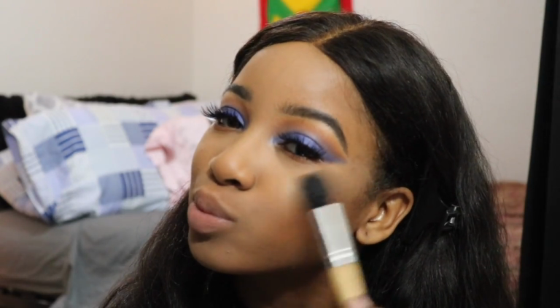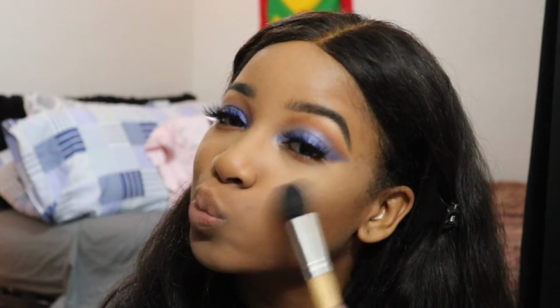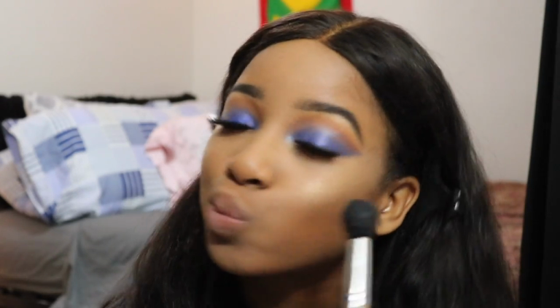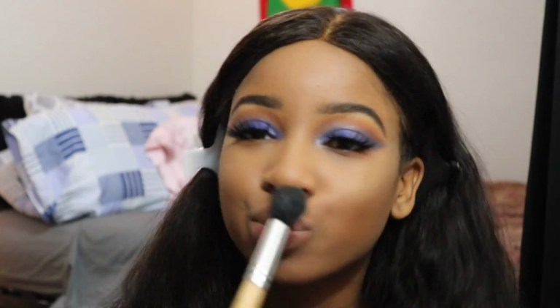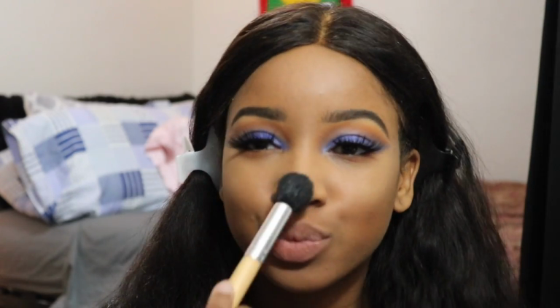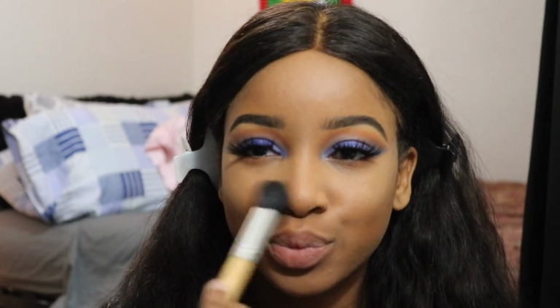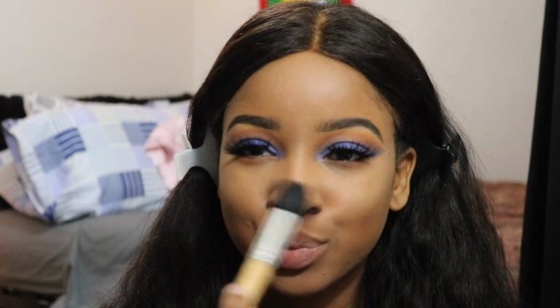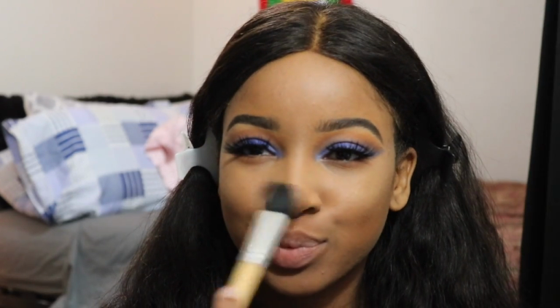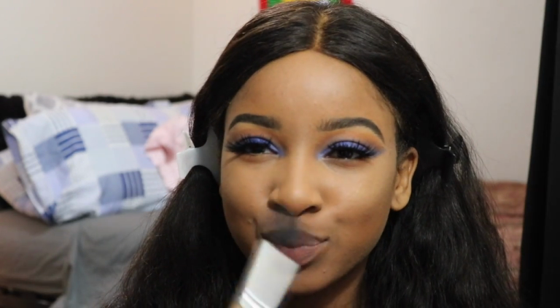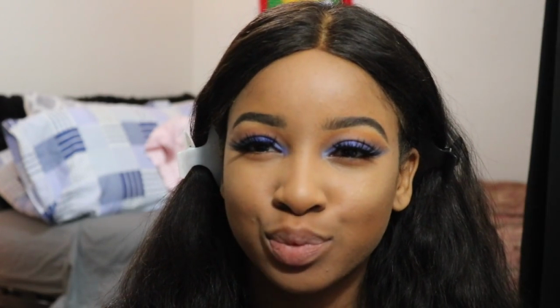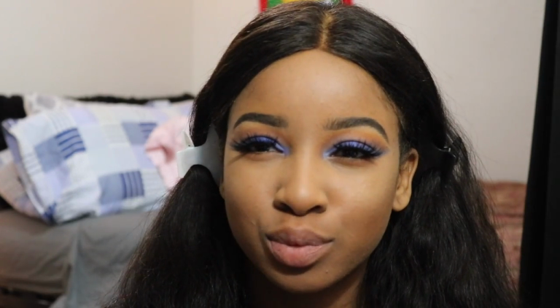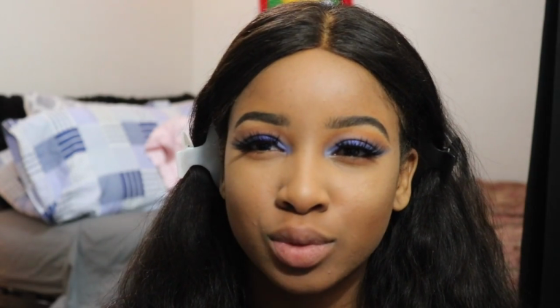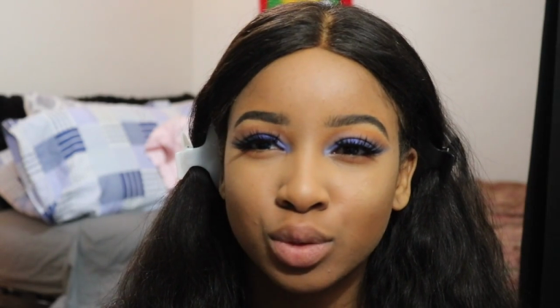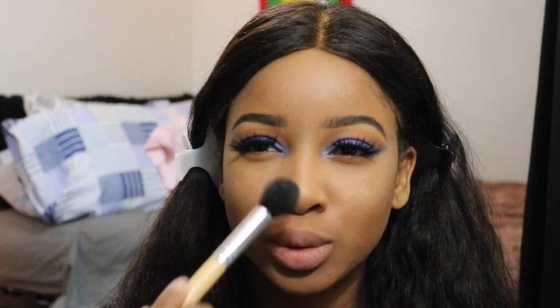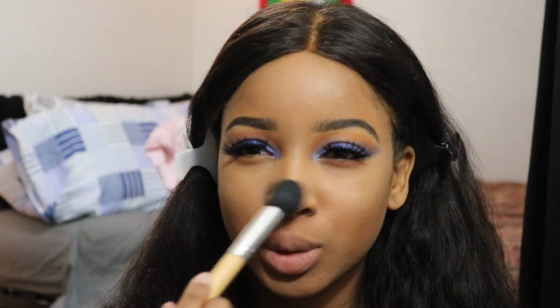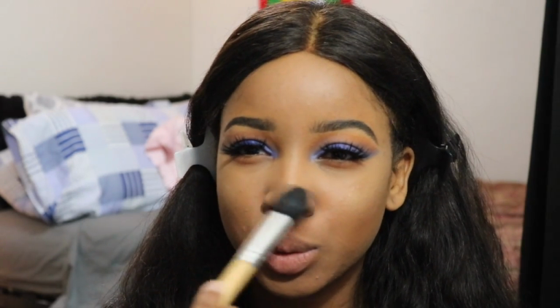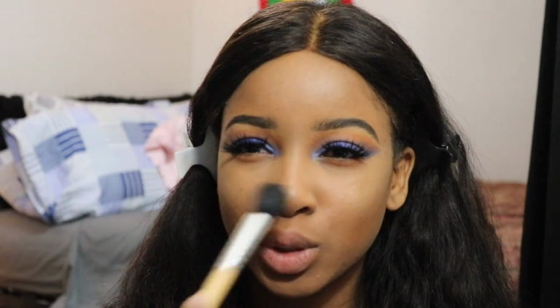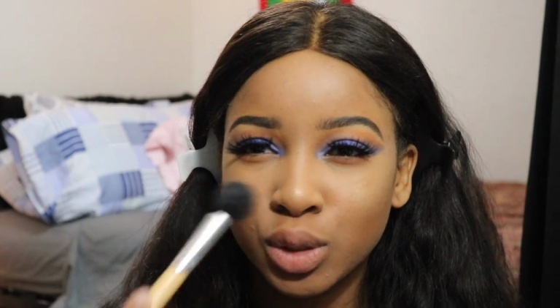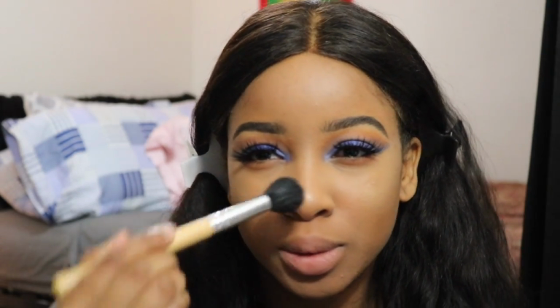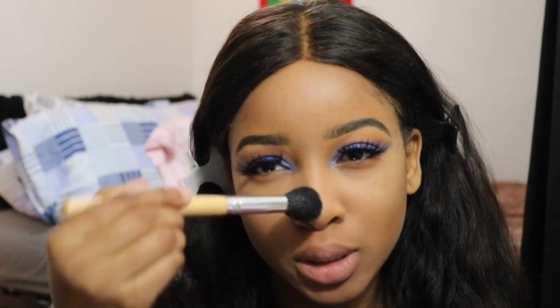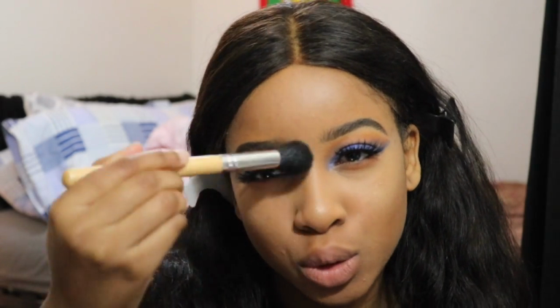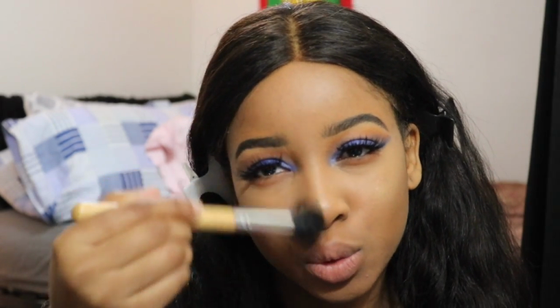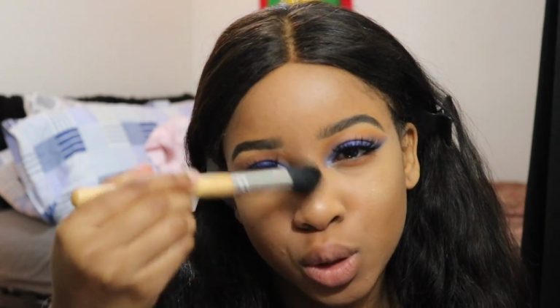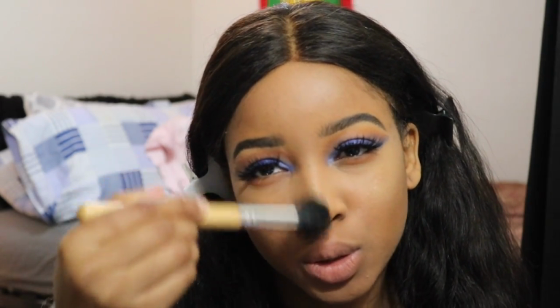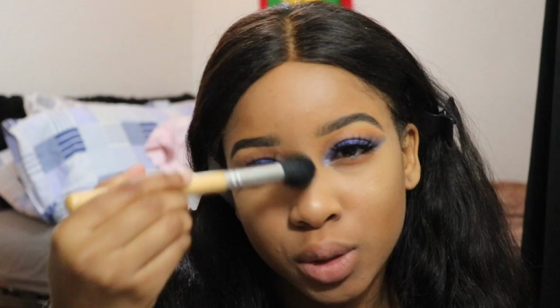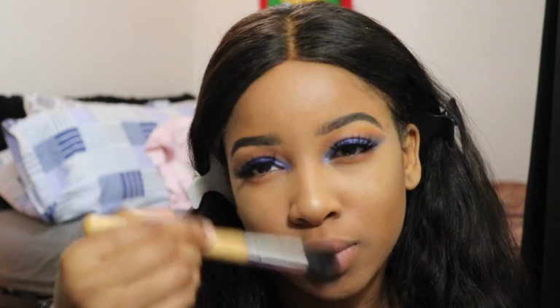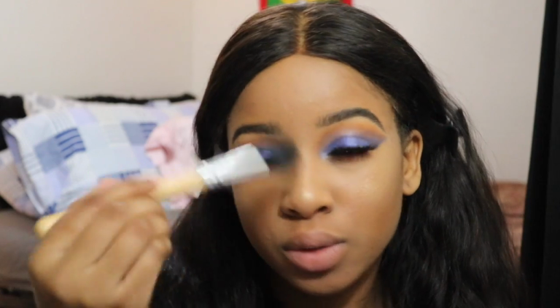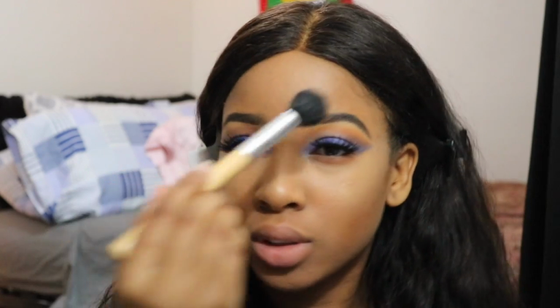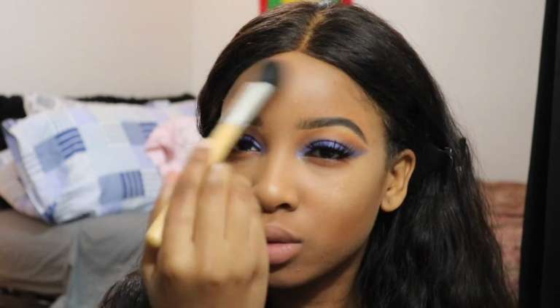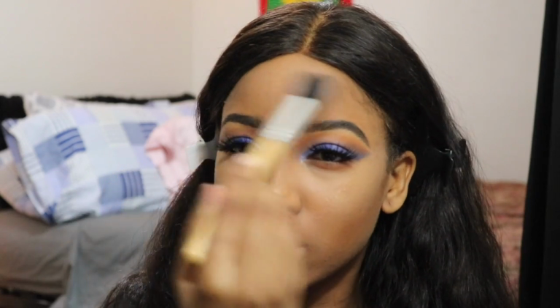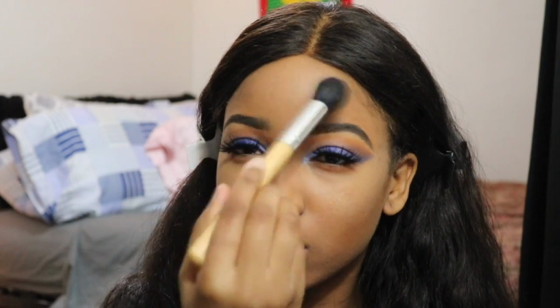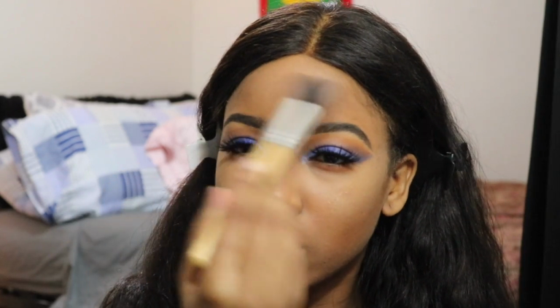Now I'm putting on some highlighter, just to make that face glow, girl.